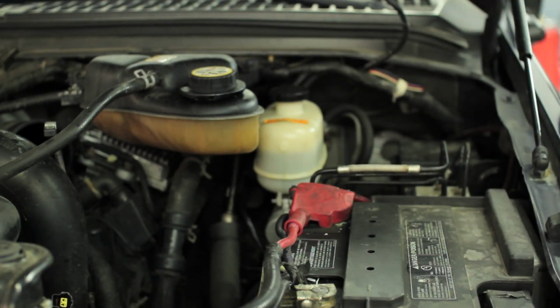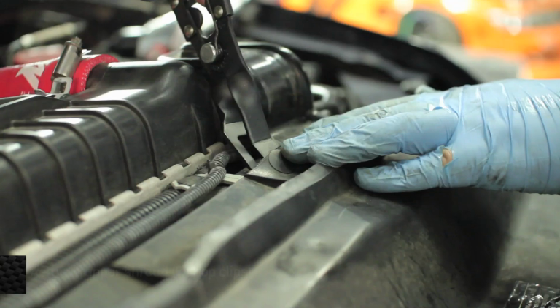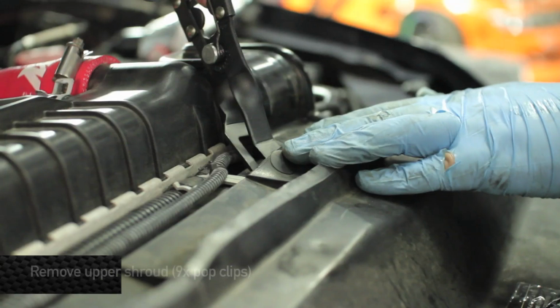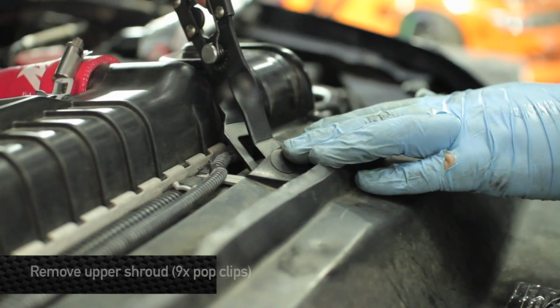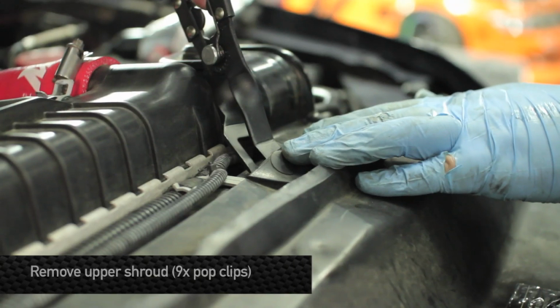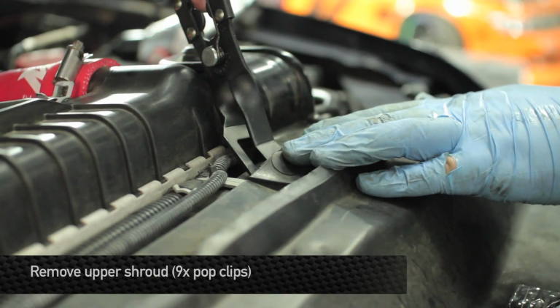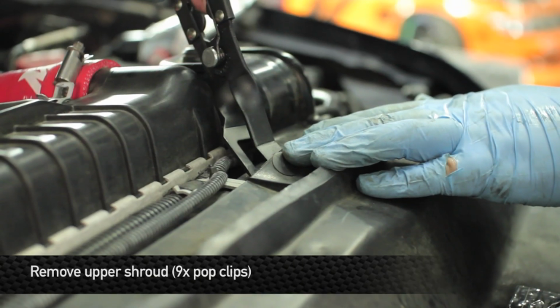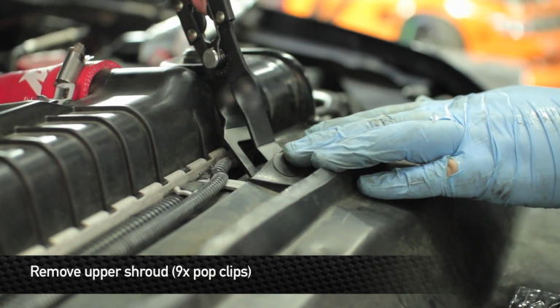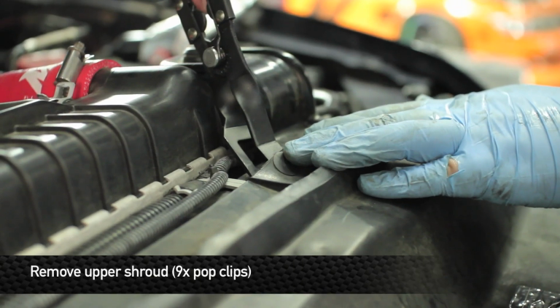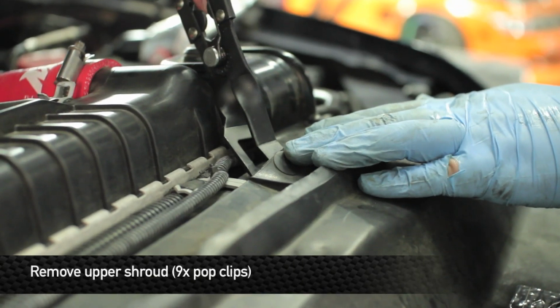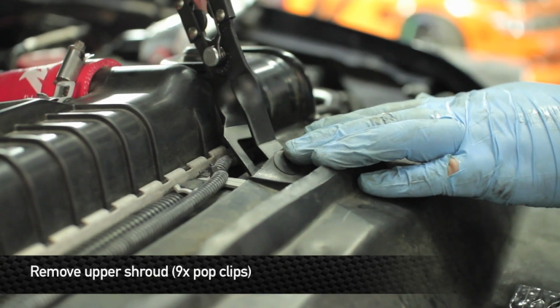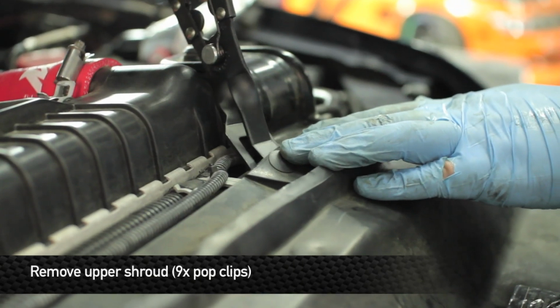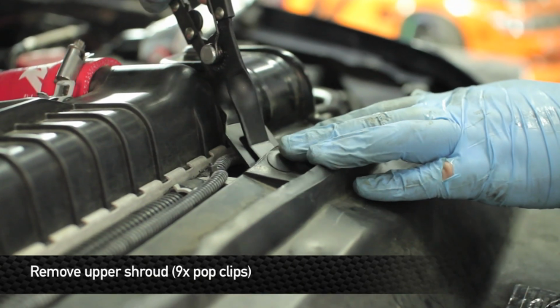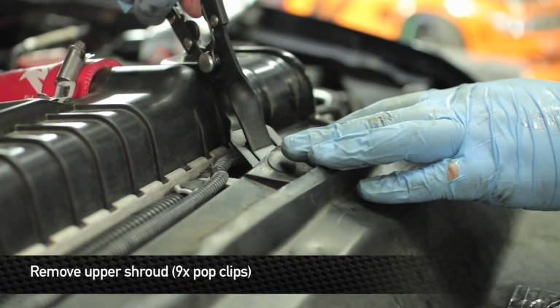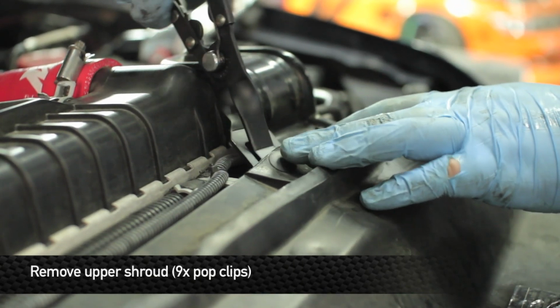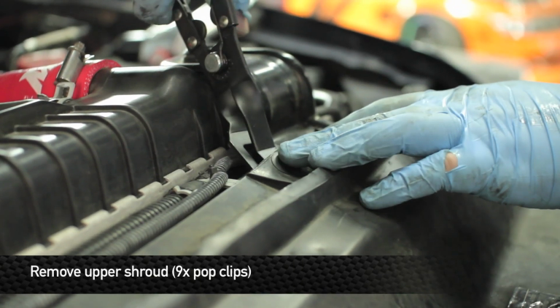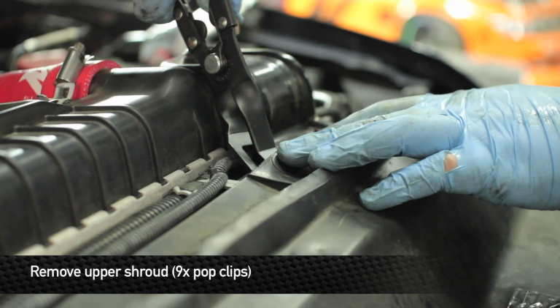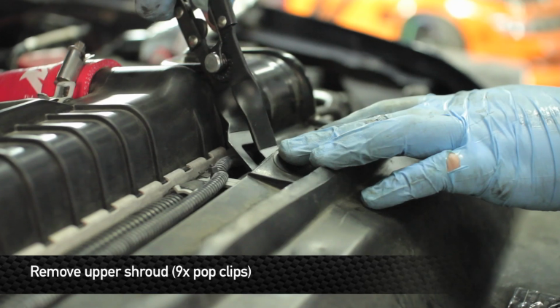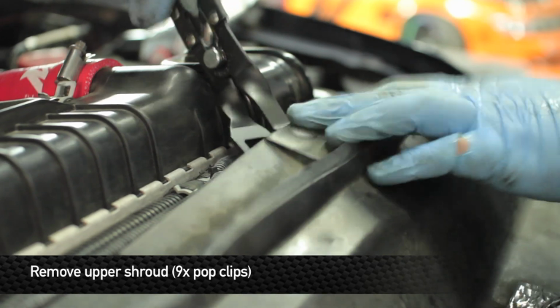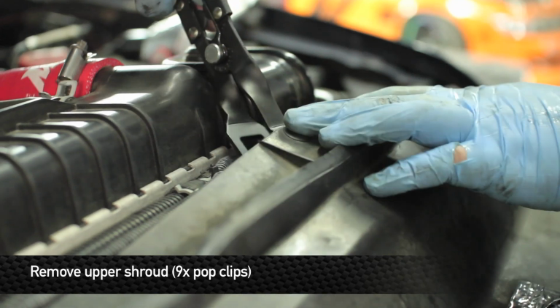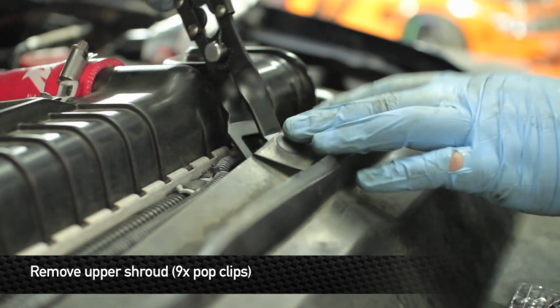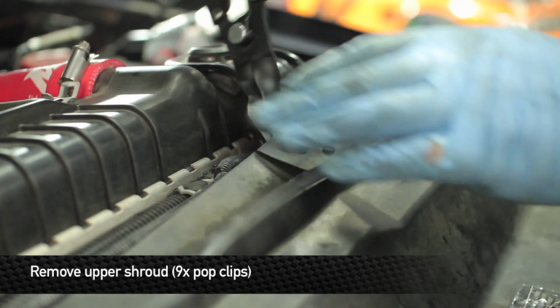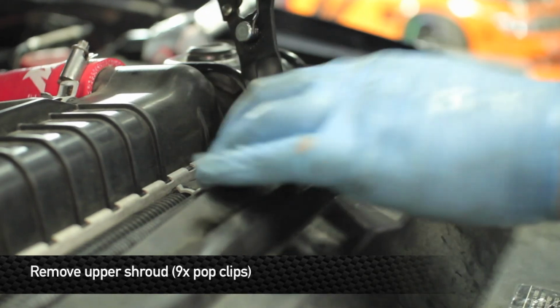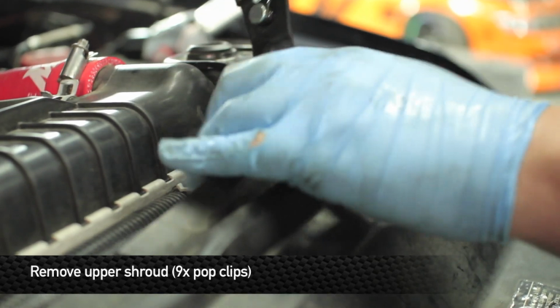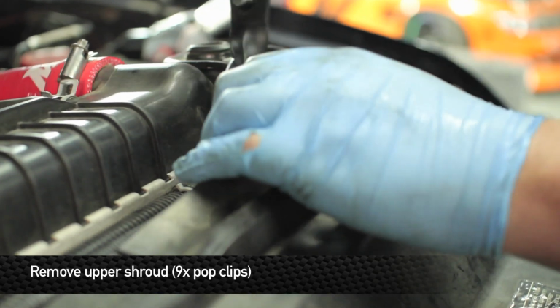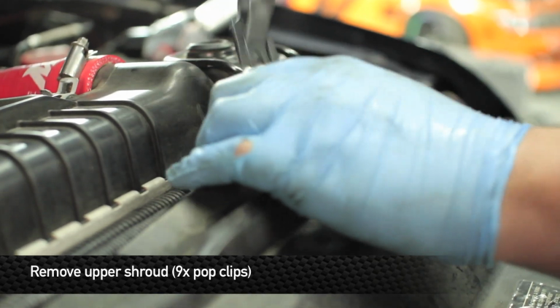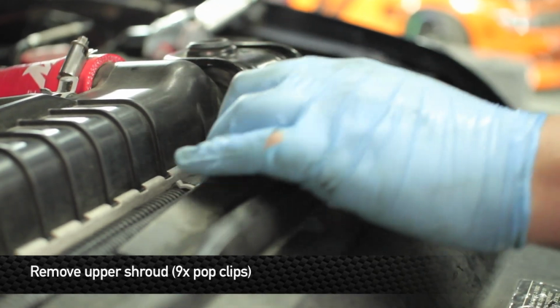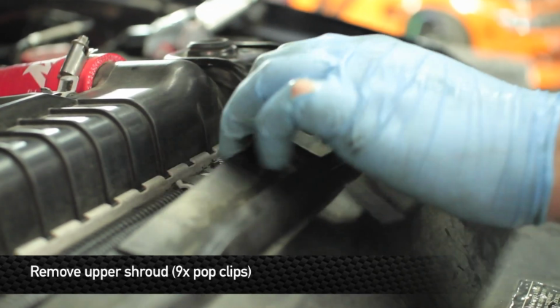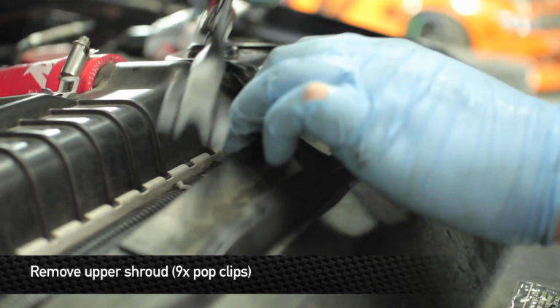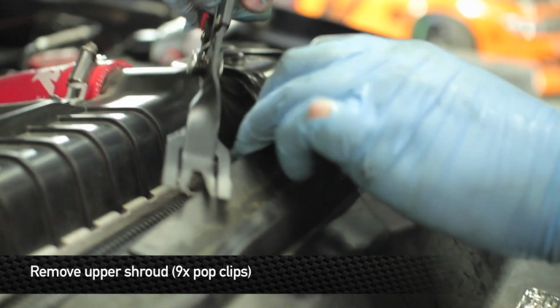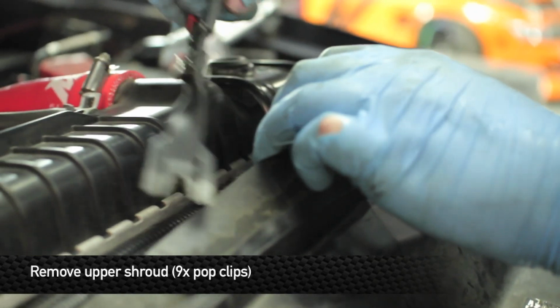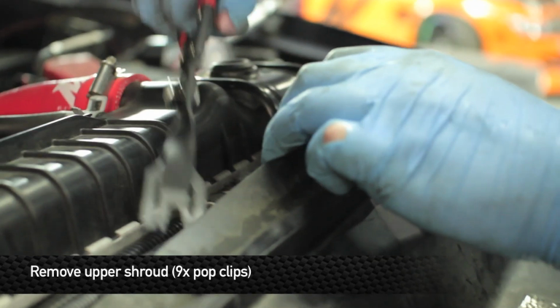Next, go ahead and remove the nine pop clips that hold the upper shroud to the radiator support and grill.